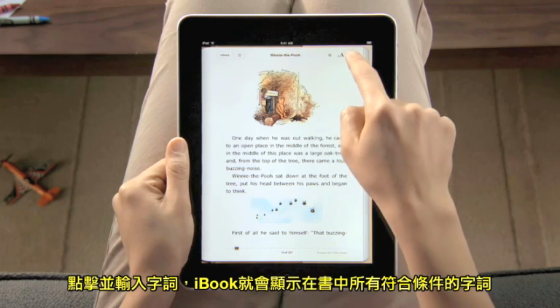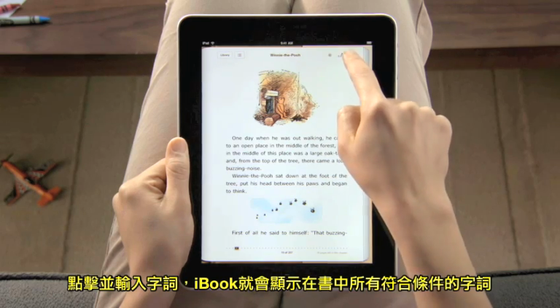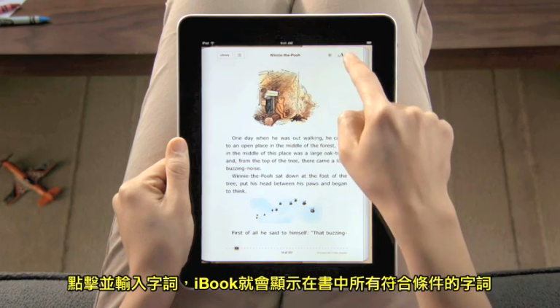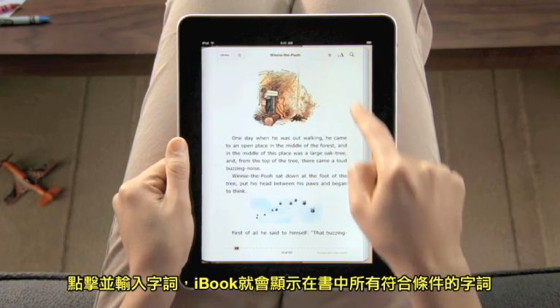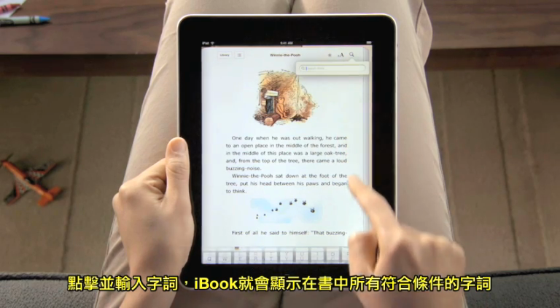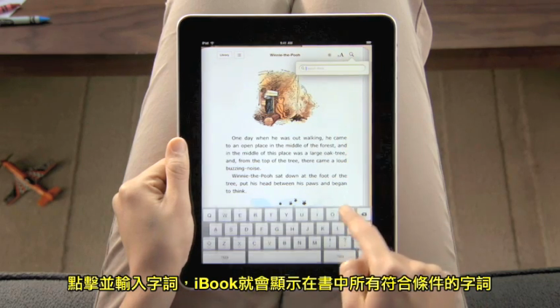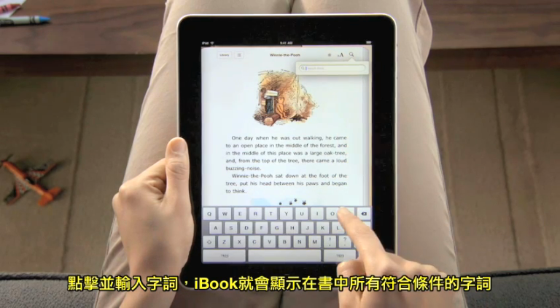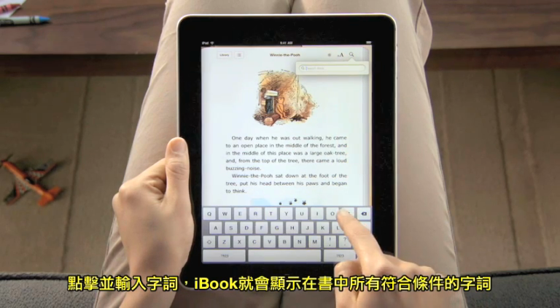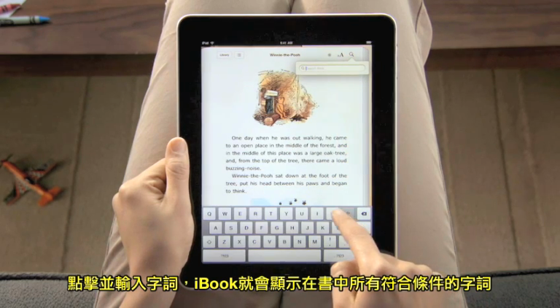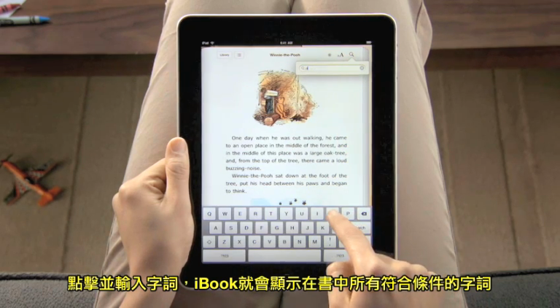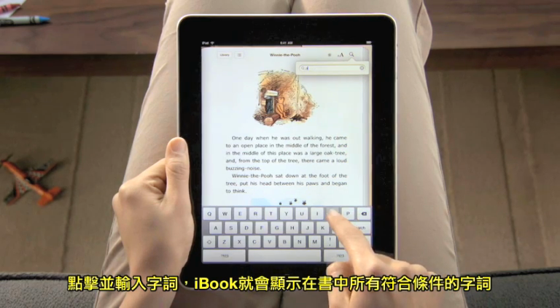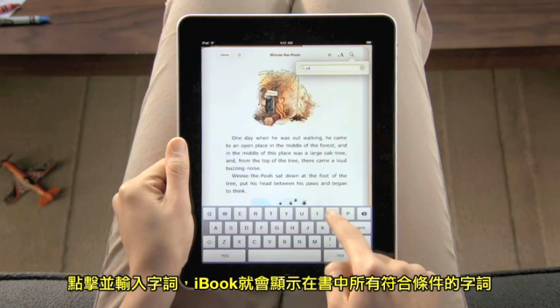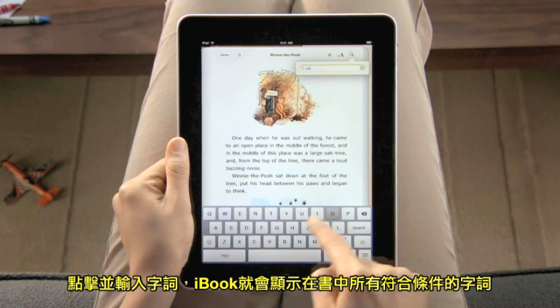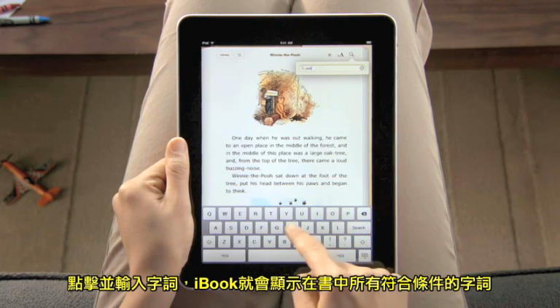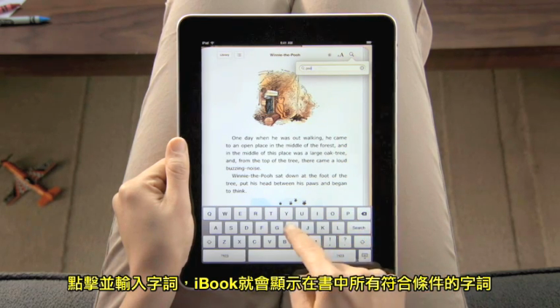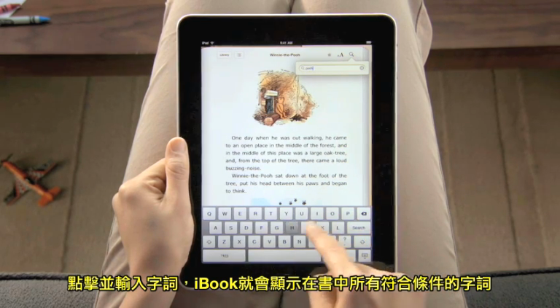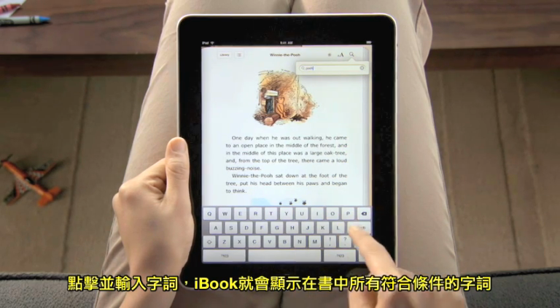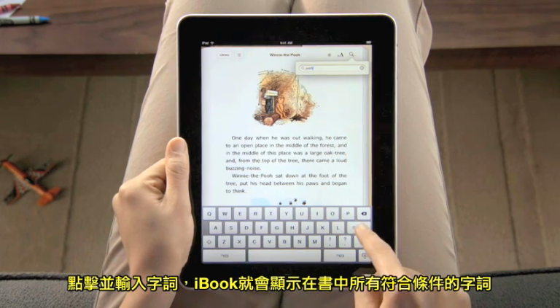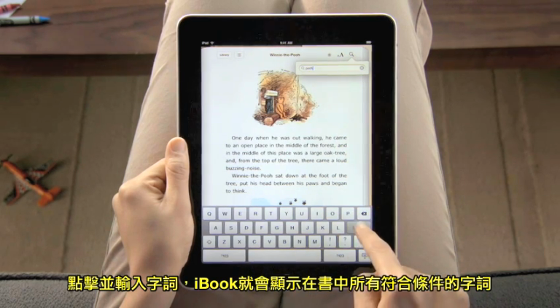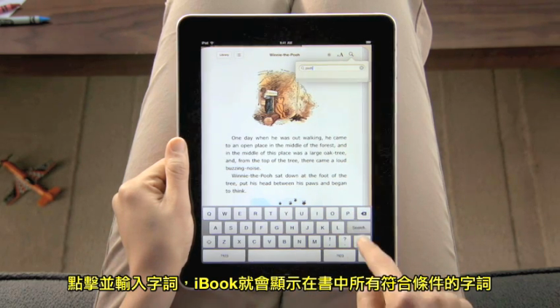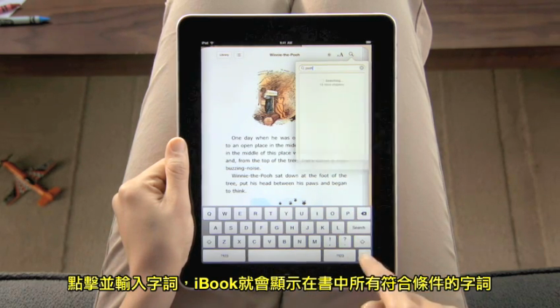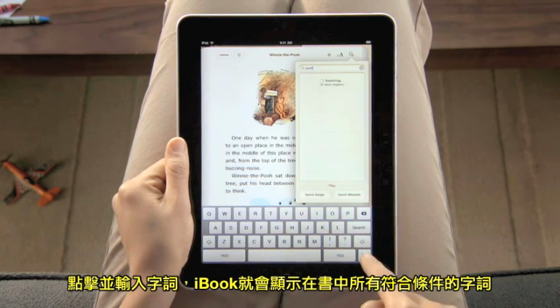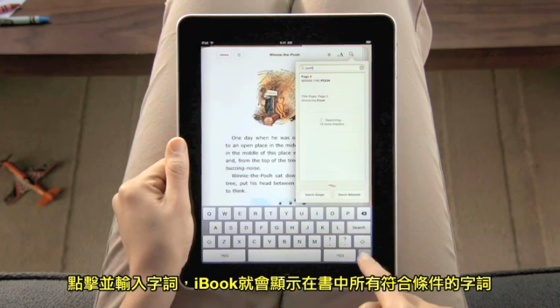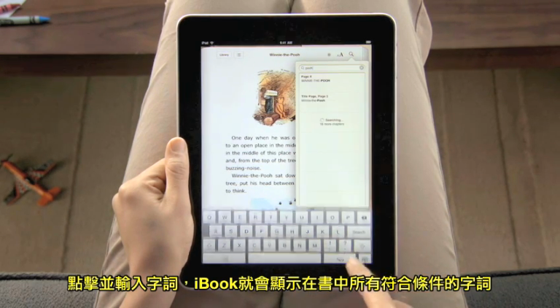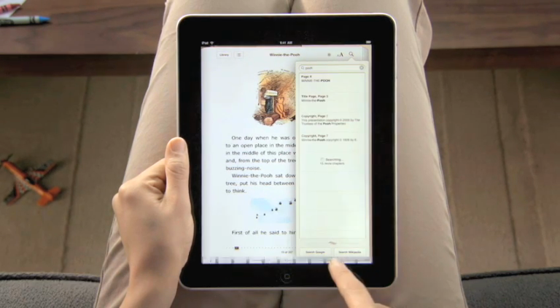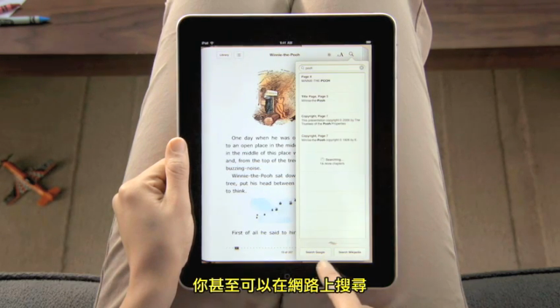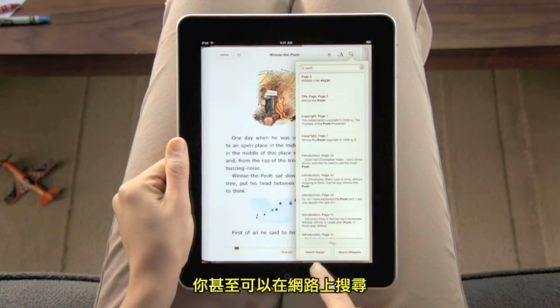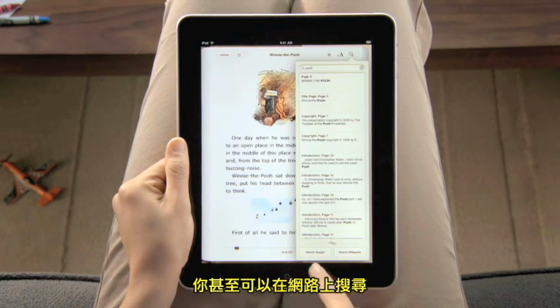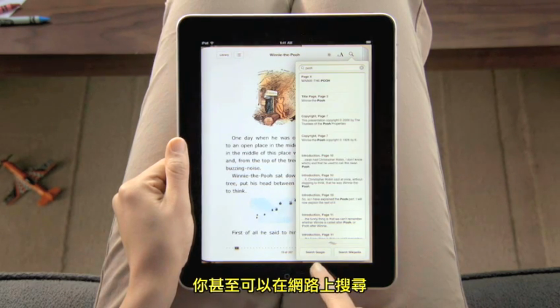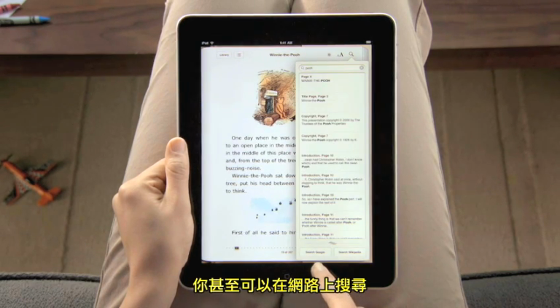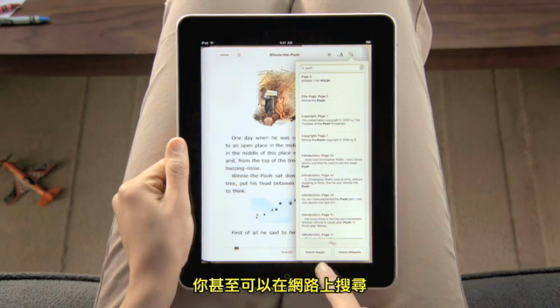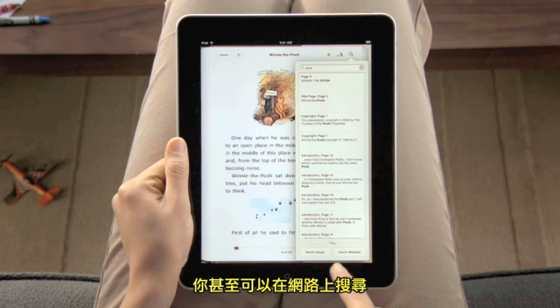Tap here to type in a word, and iBooks shows you everywhere that it appears in the book. You can even look it up on the web.